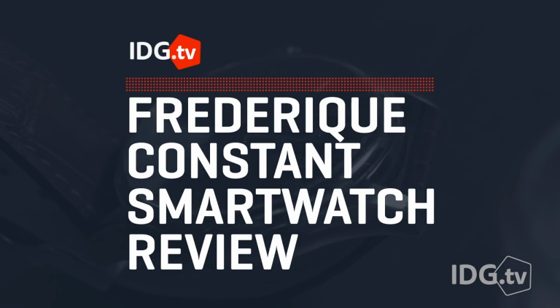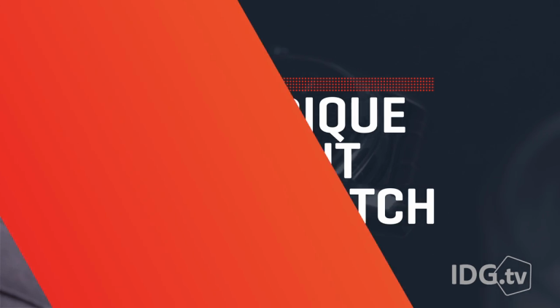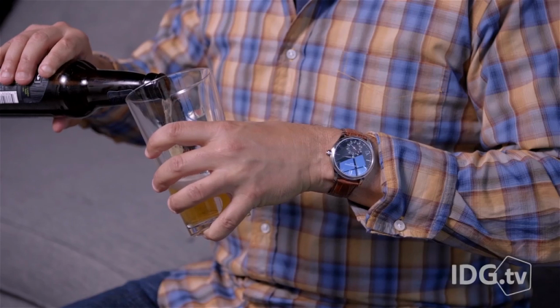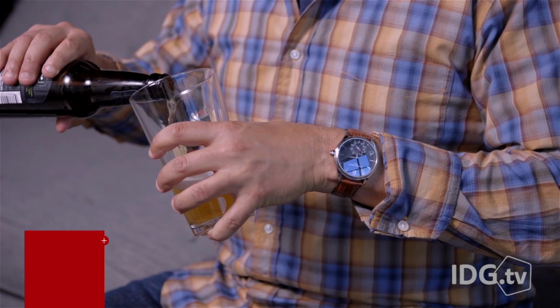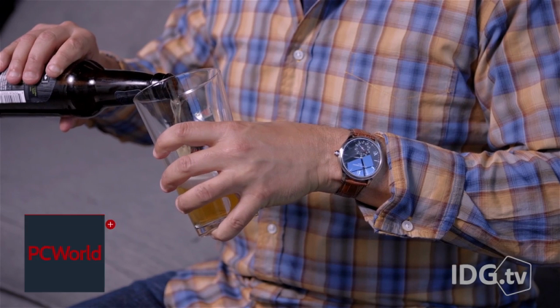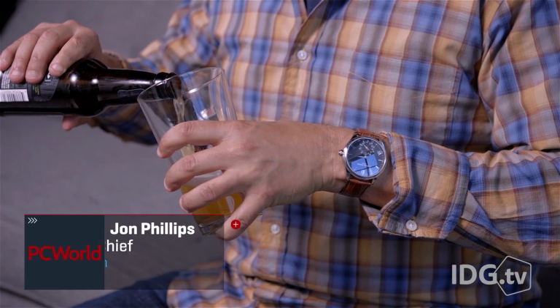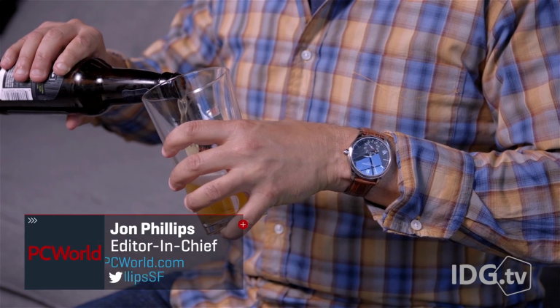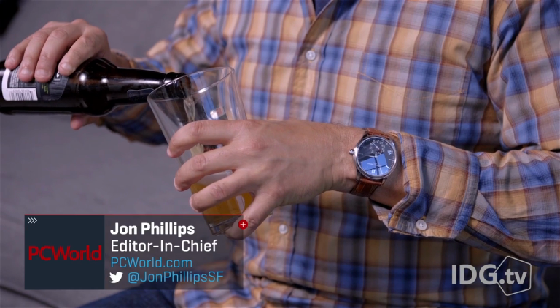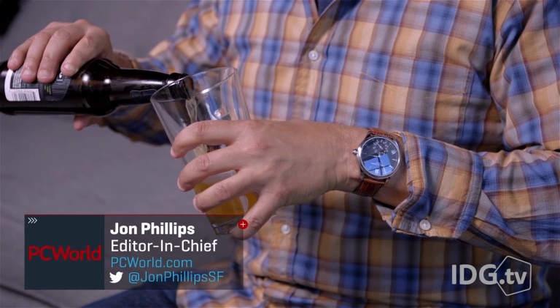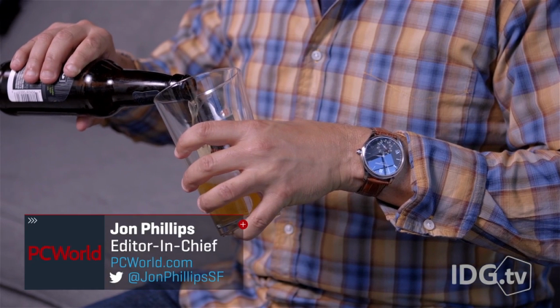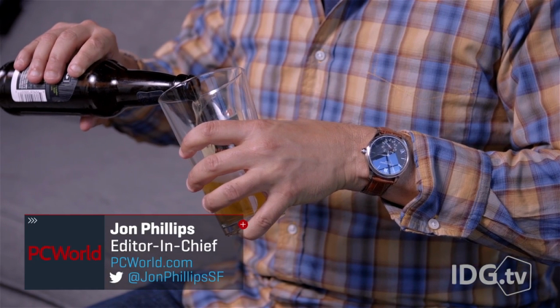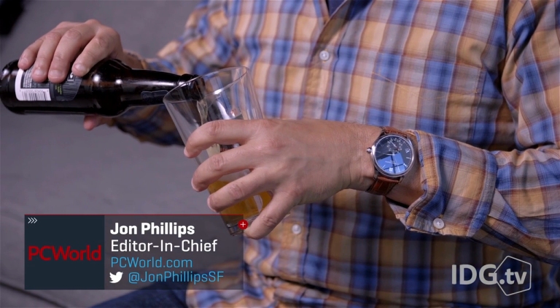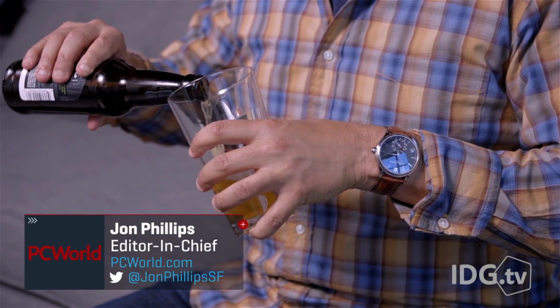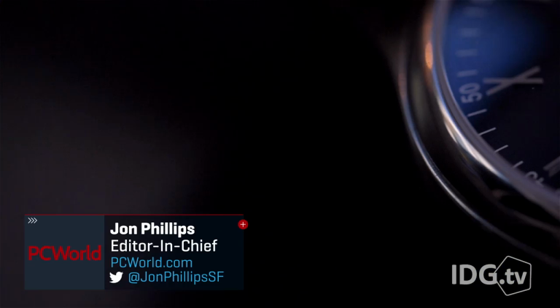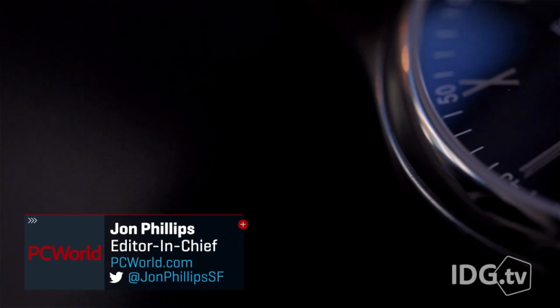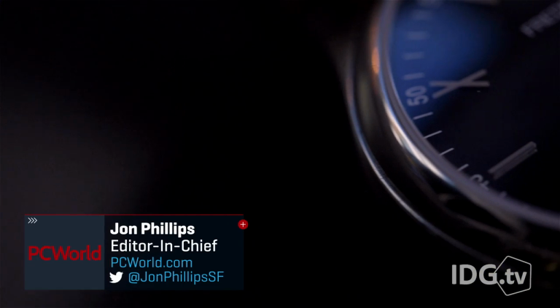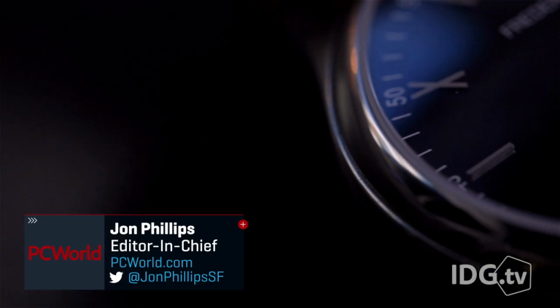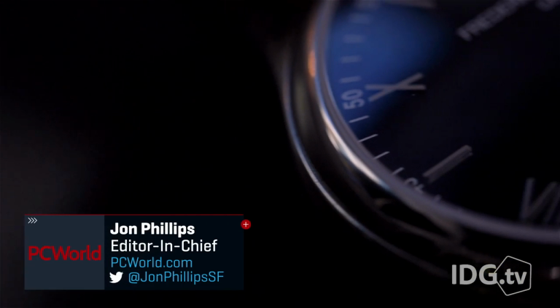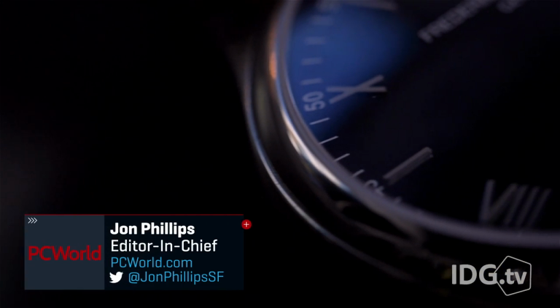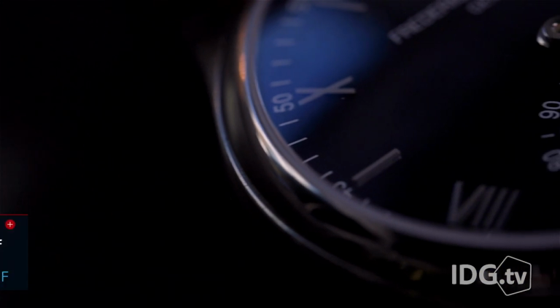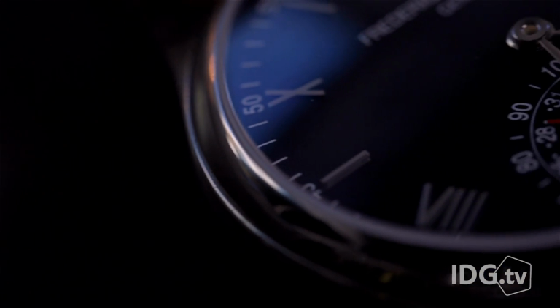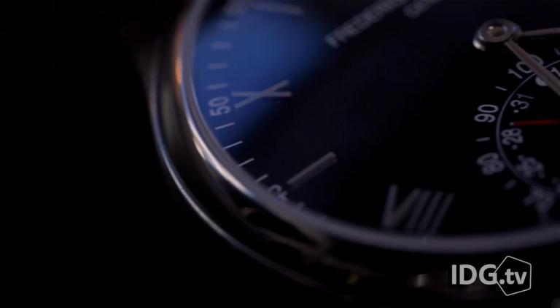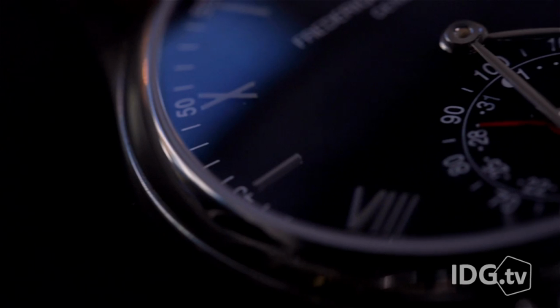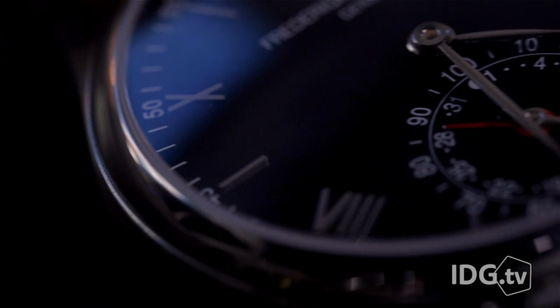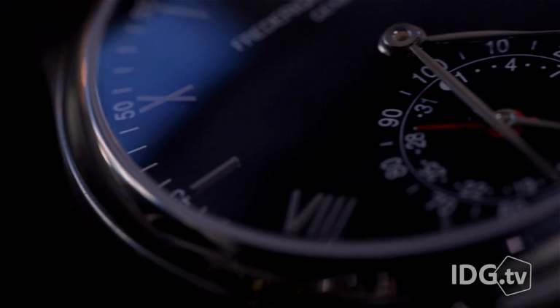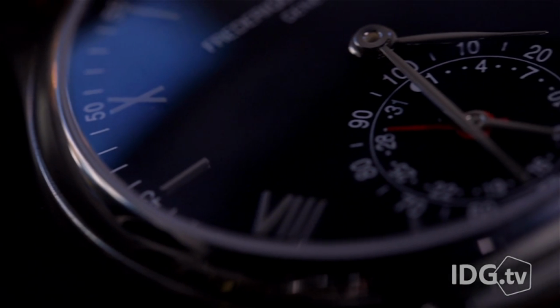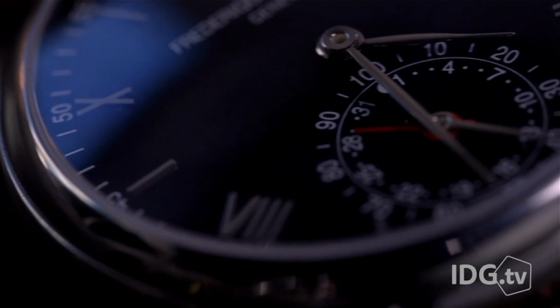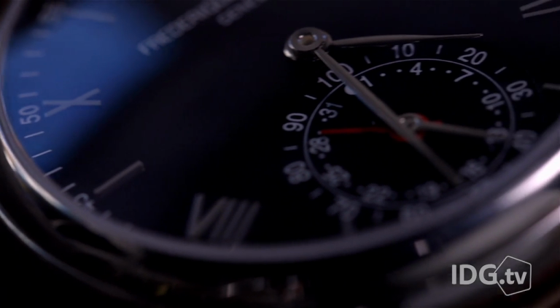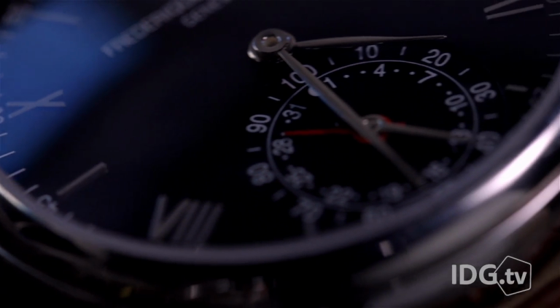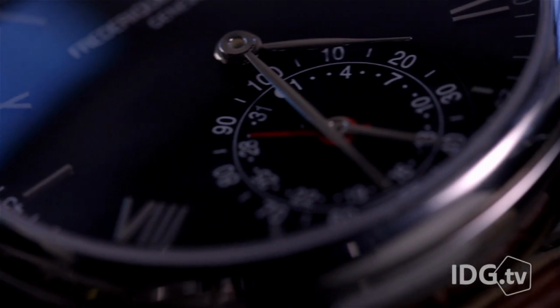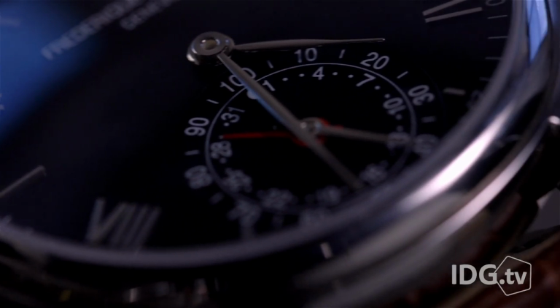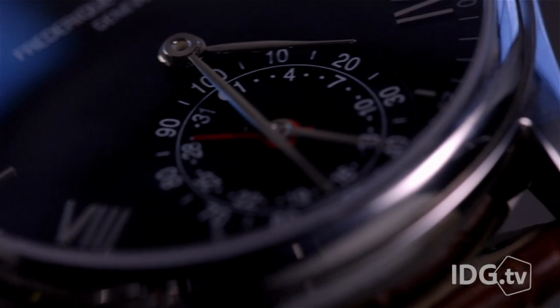At first glance, there's nothing nerdy about this watch. With delicate hands and a gently contoured case, it's a study in quiet, classic design.